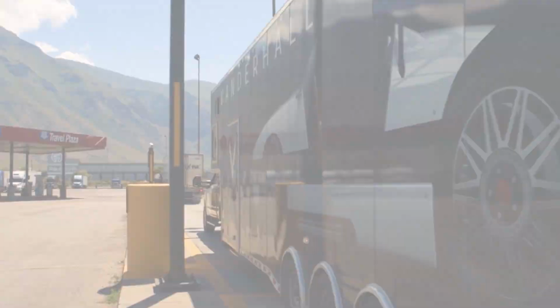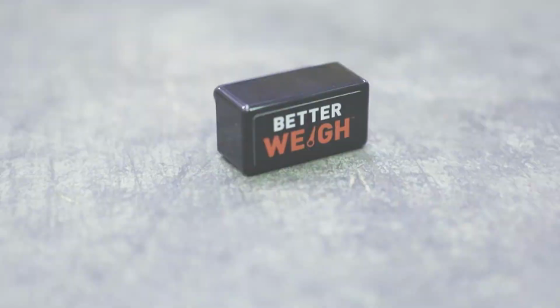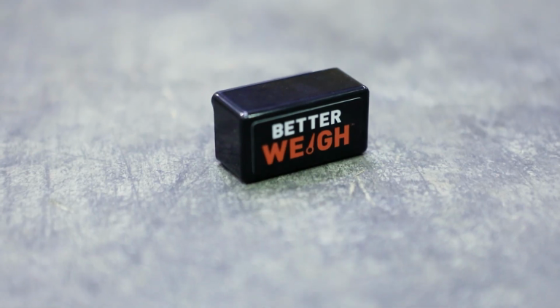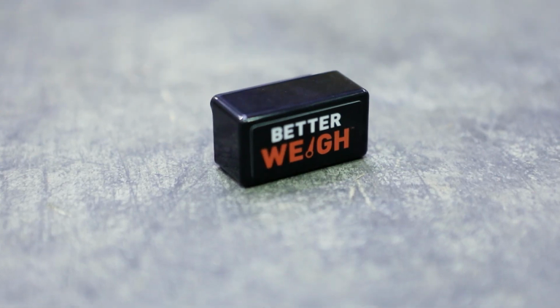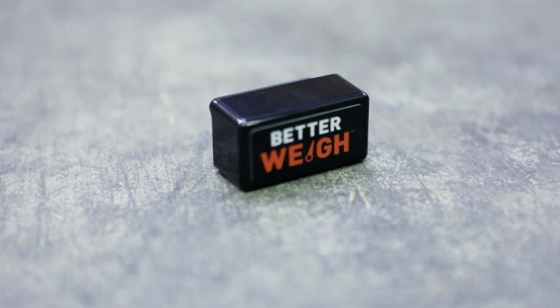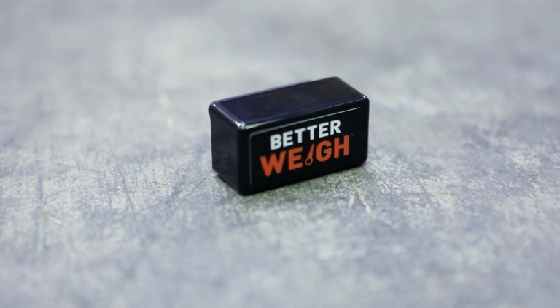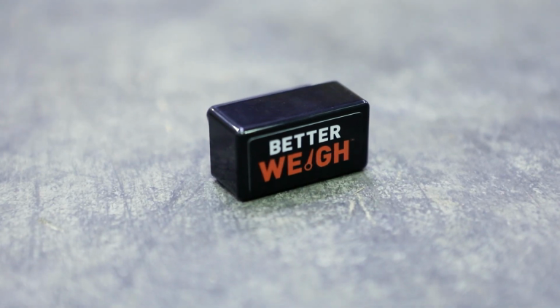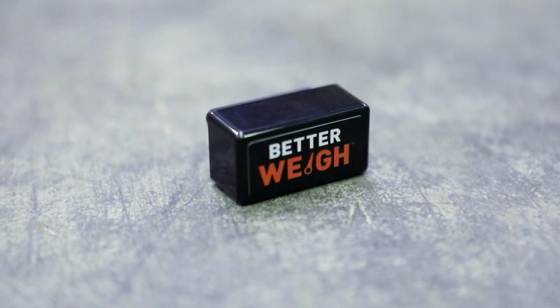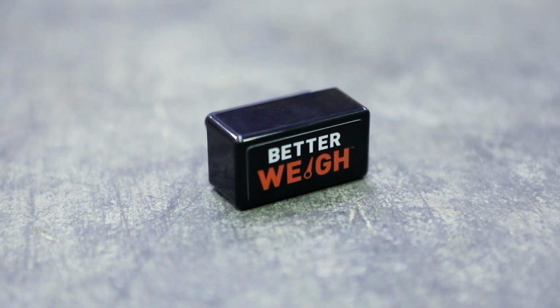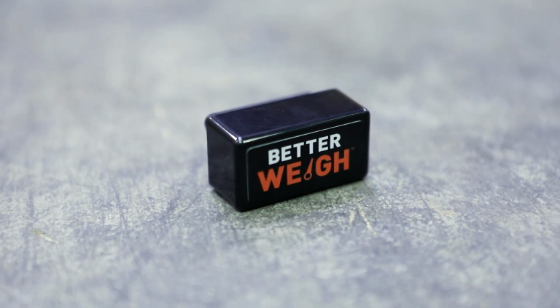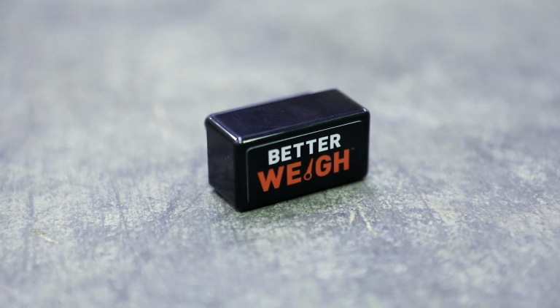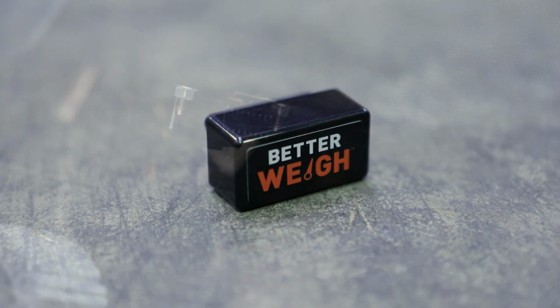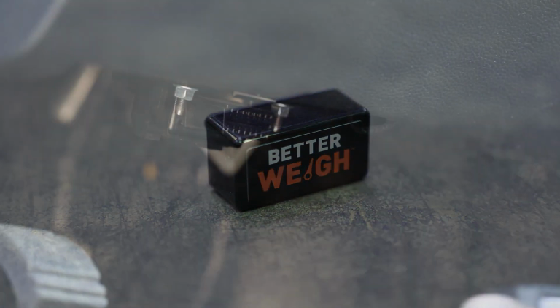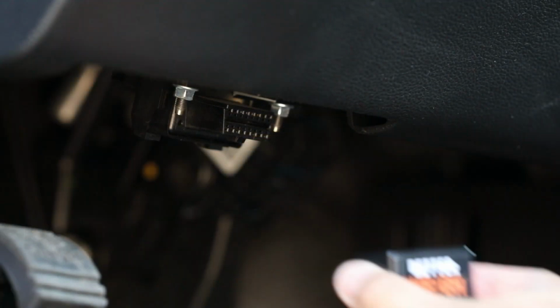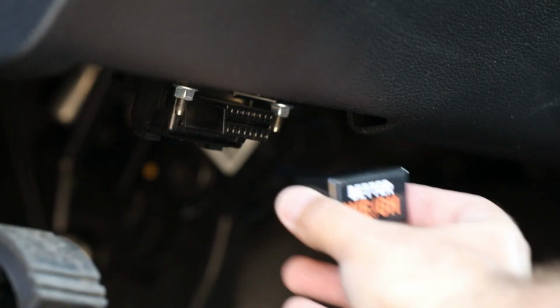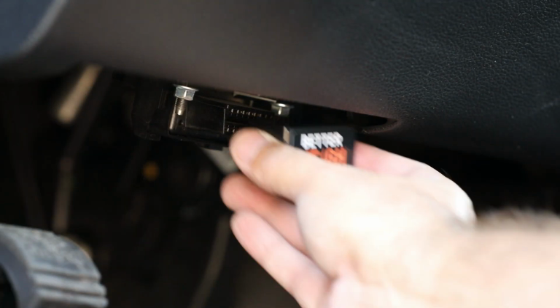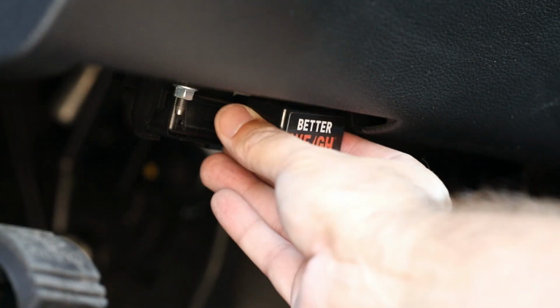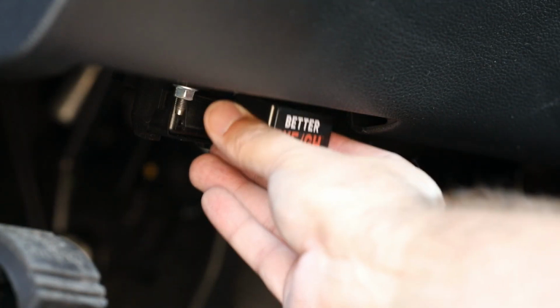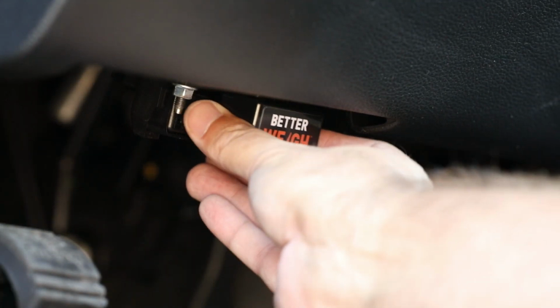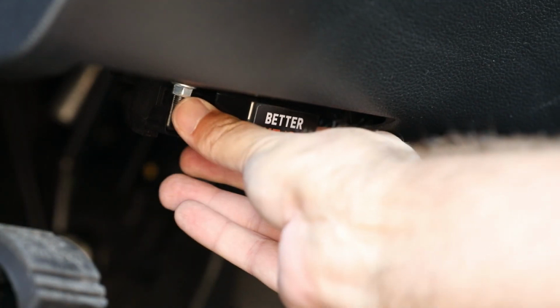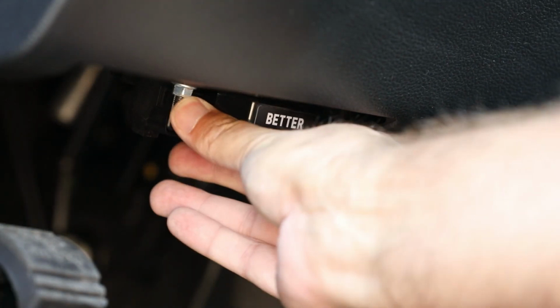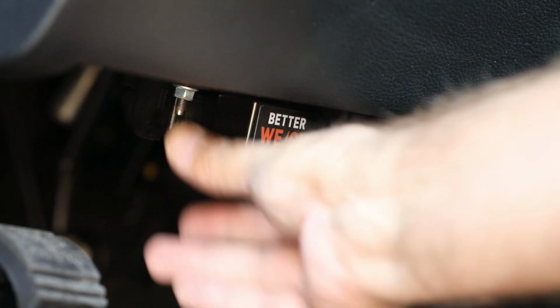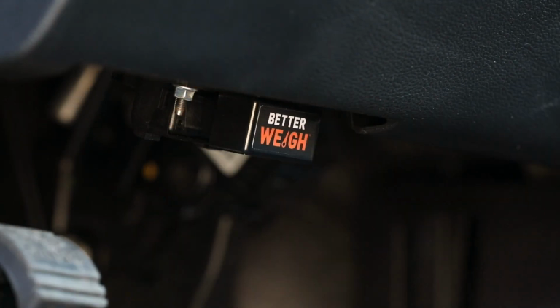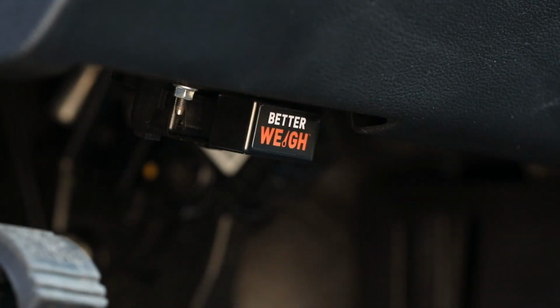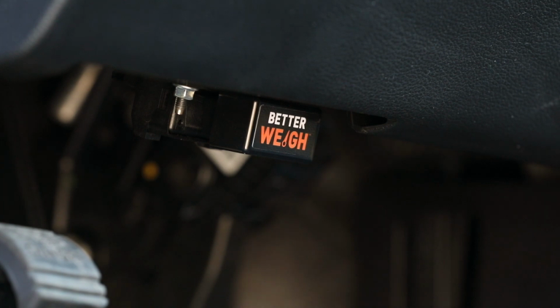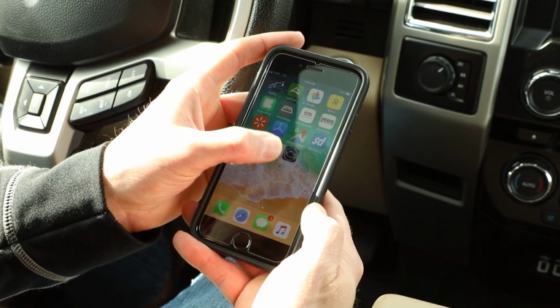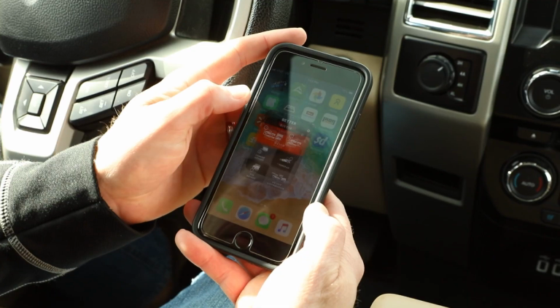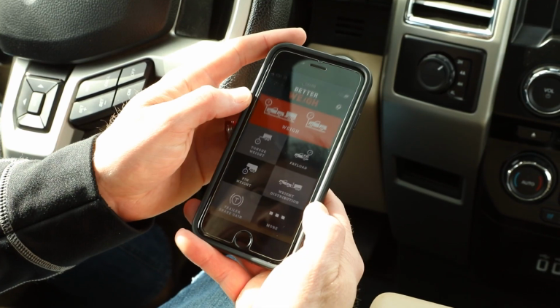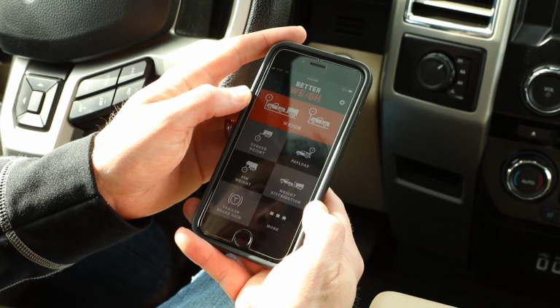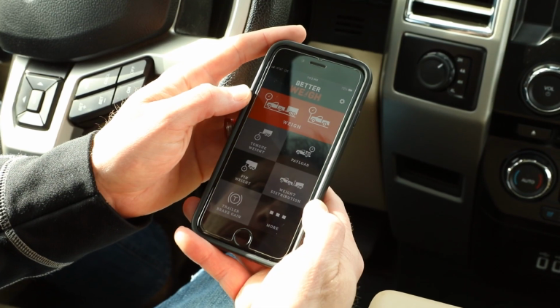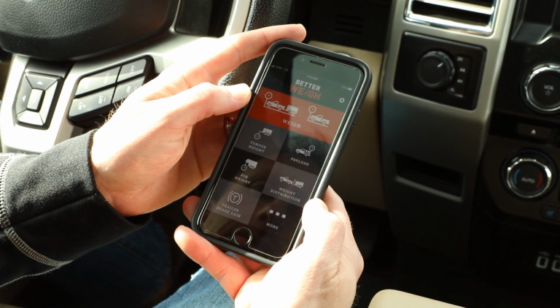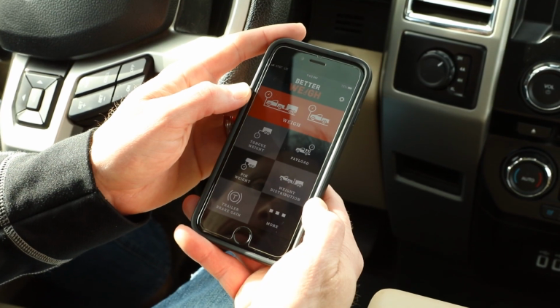Enter the BetterWay. The BetterWay gives you towing measurements easily, quickly, and conveniently.